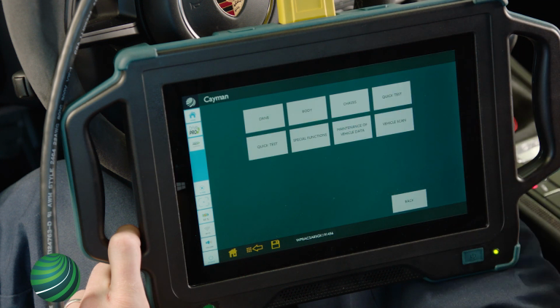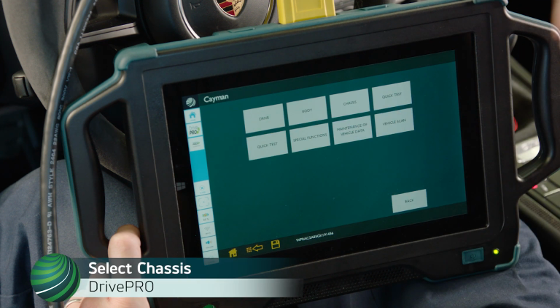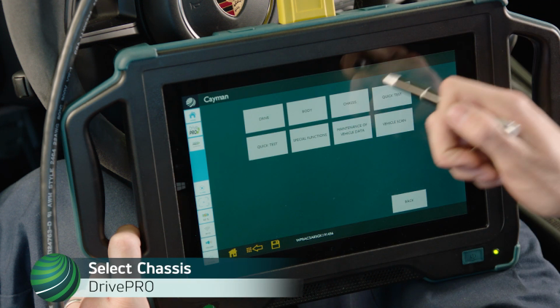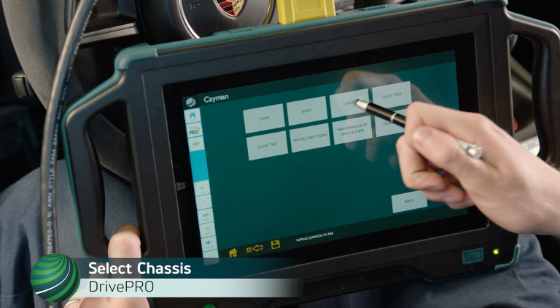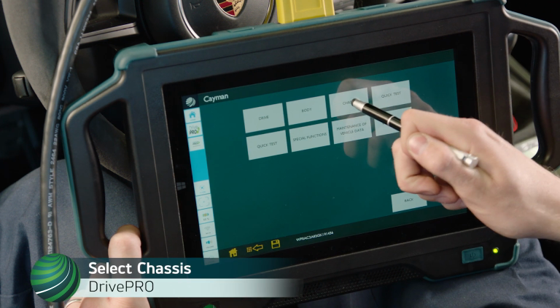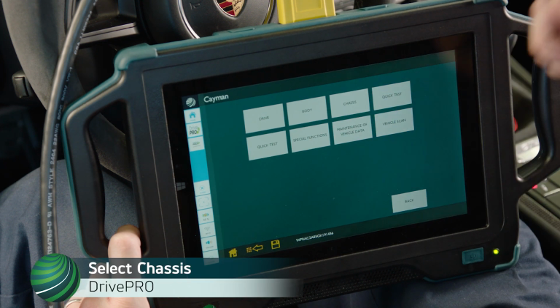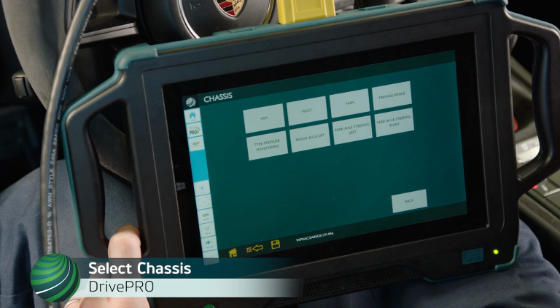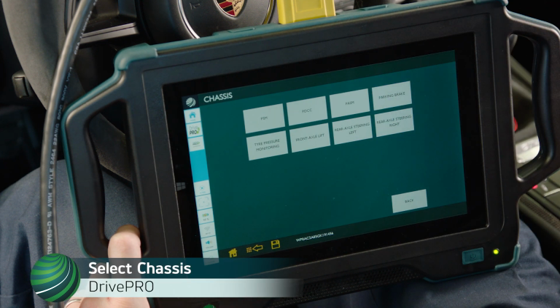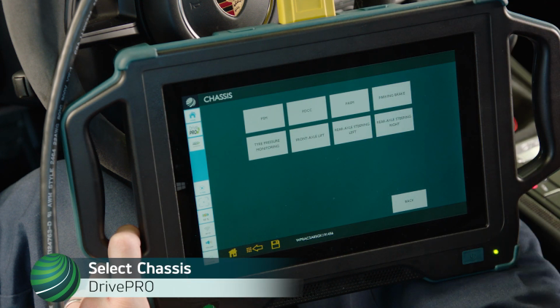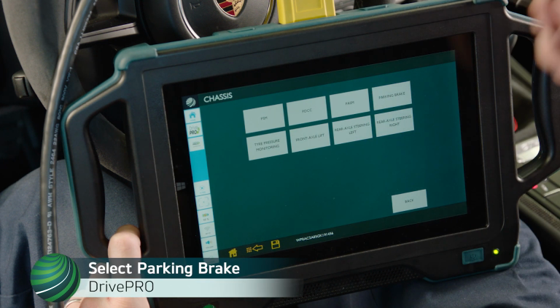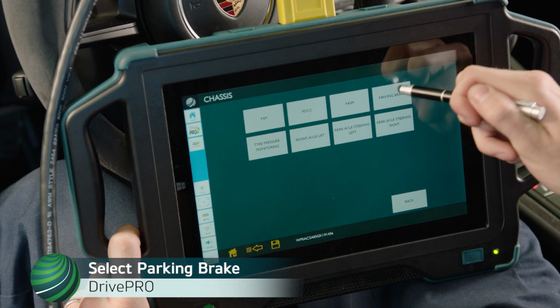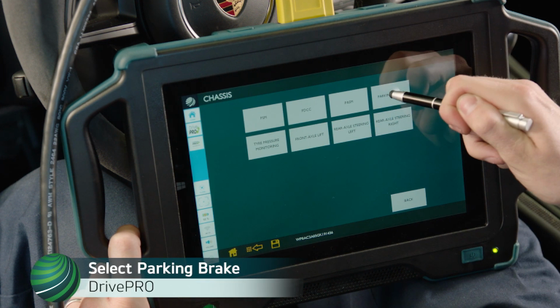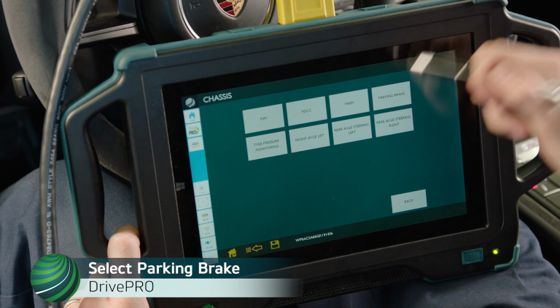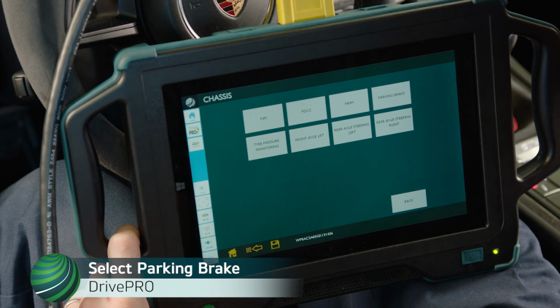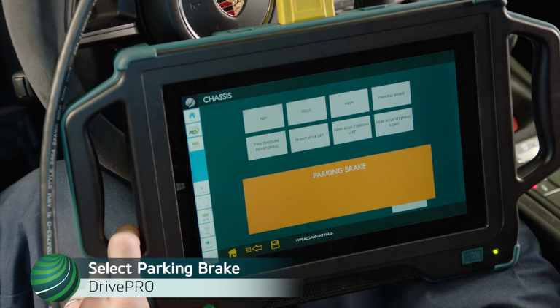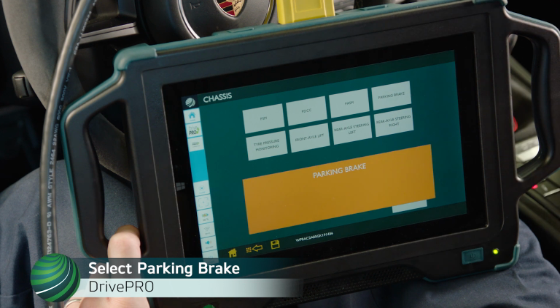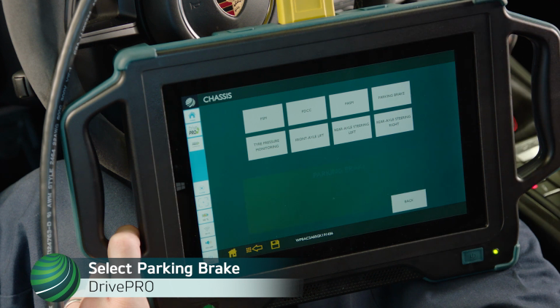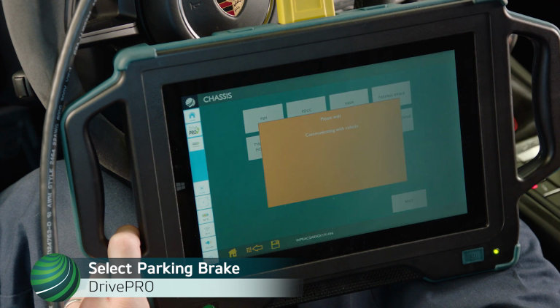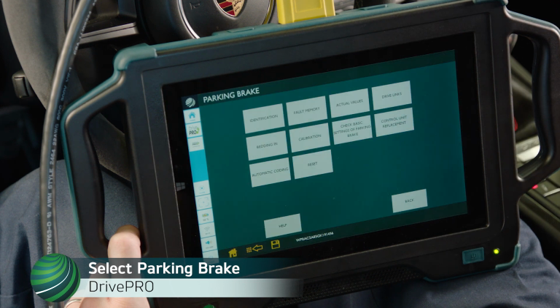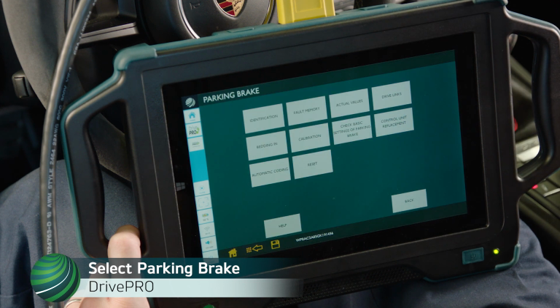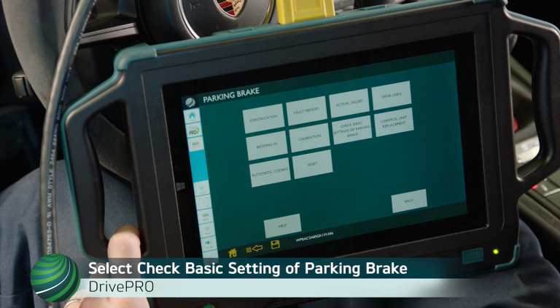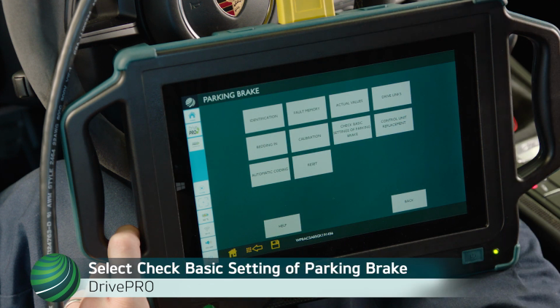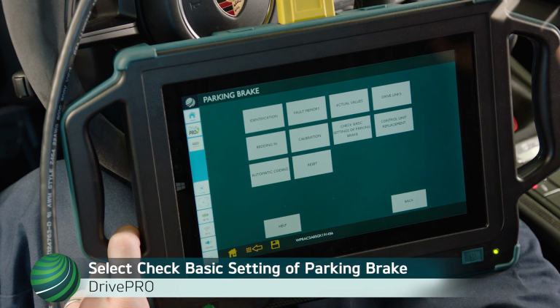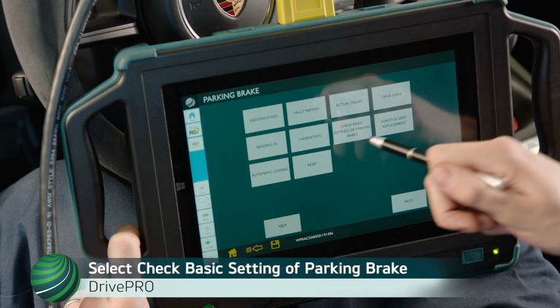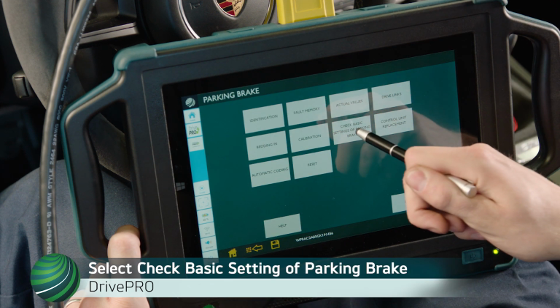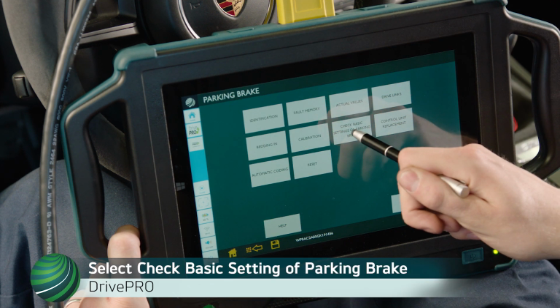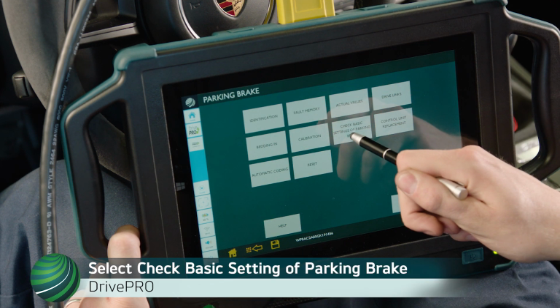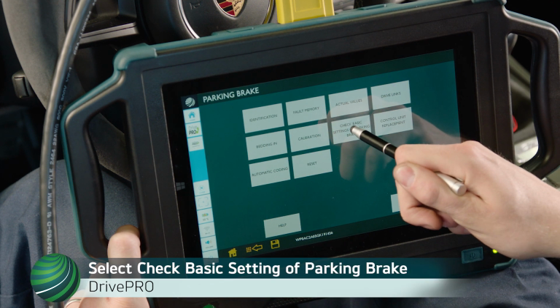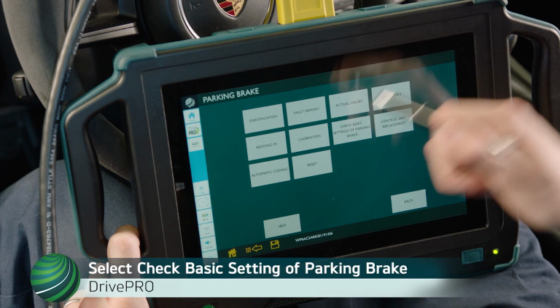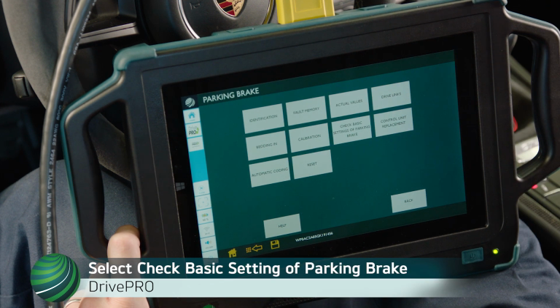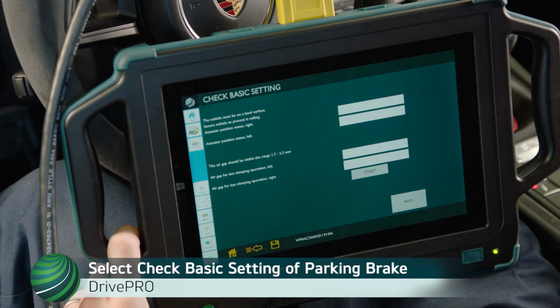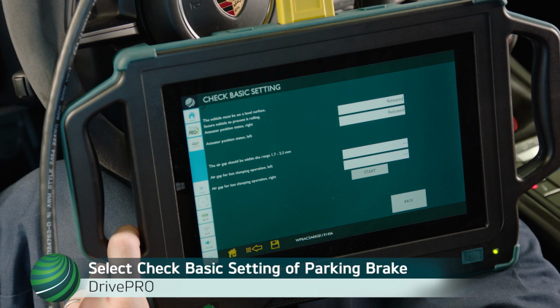Select Chassis. Select Parking Brake. Select Check Basic Settings of Parking Brake.